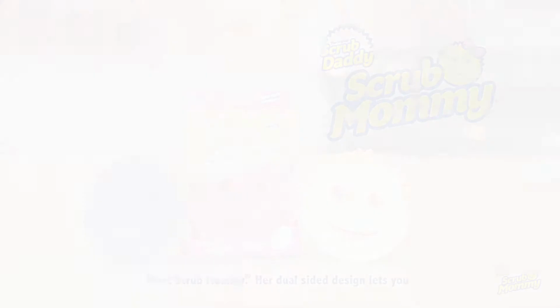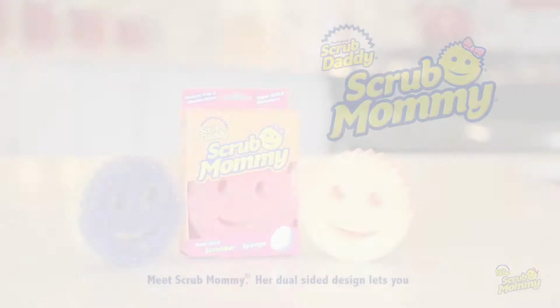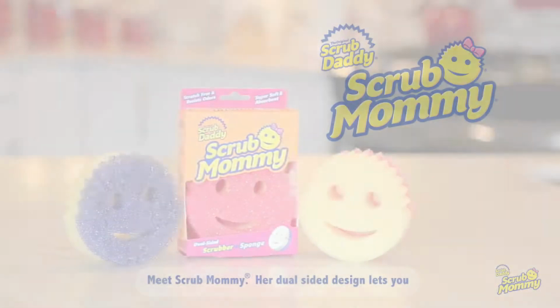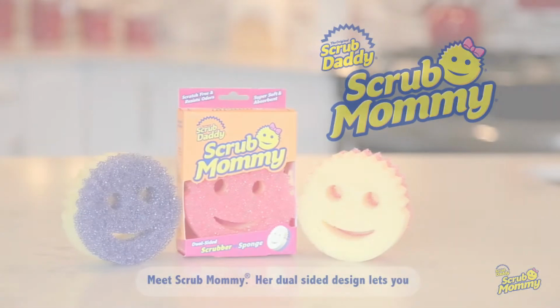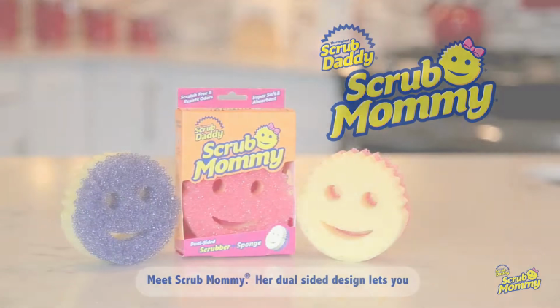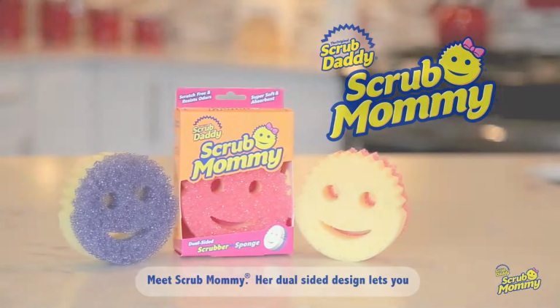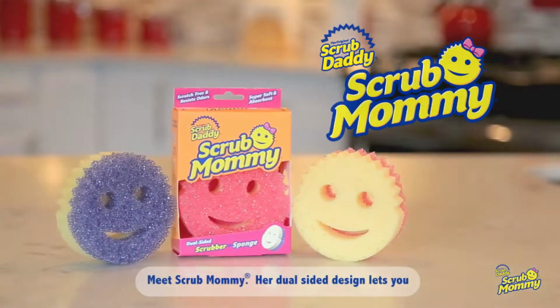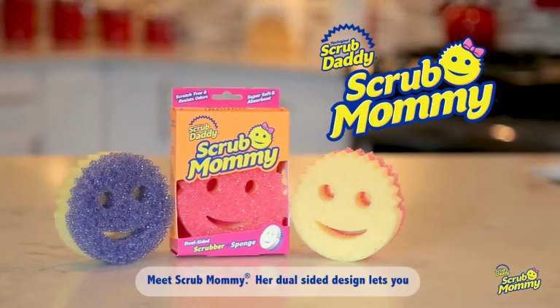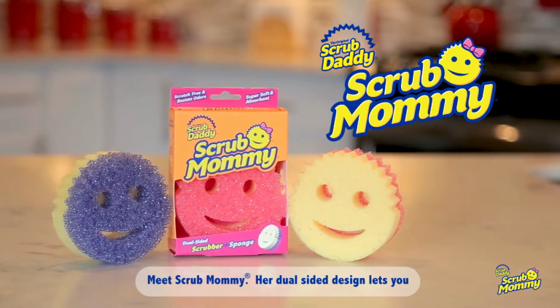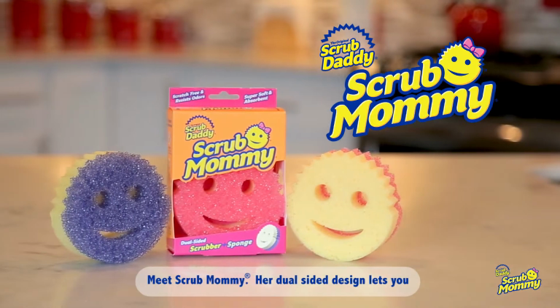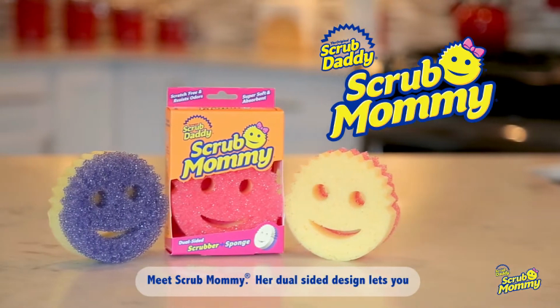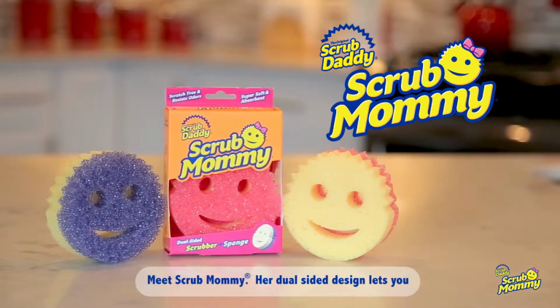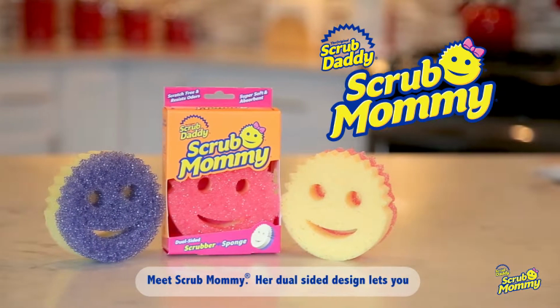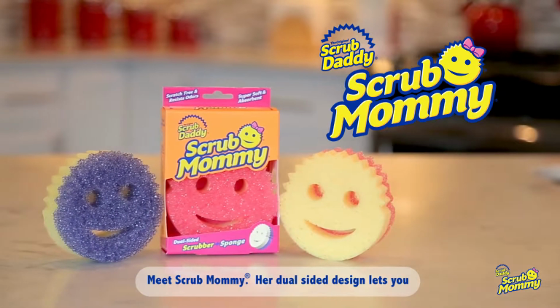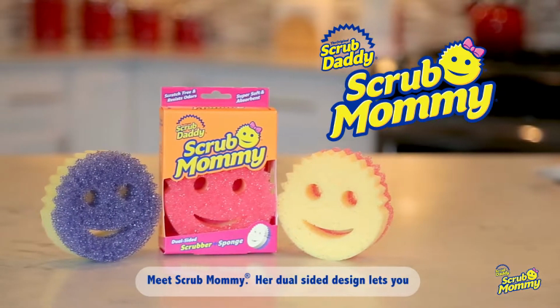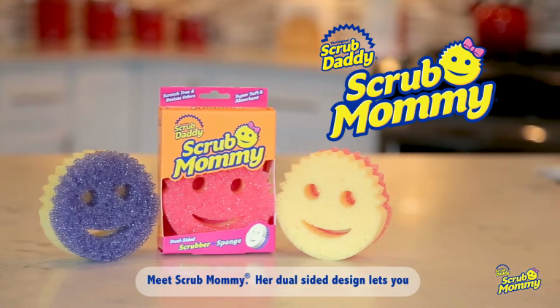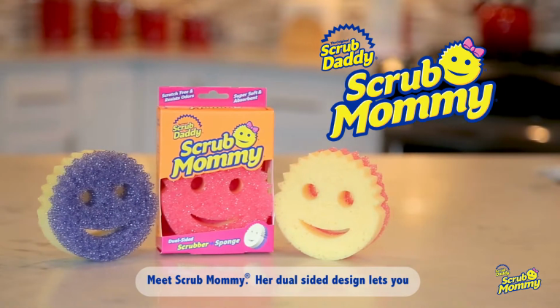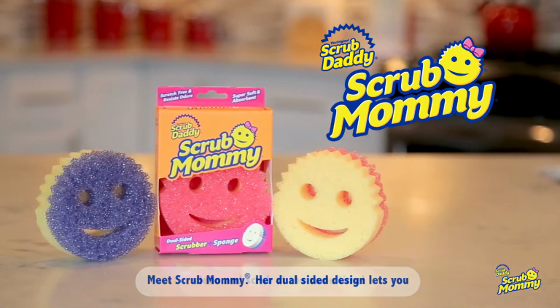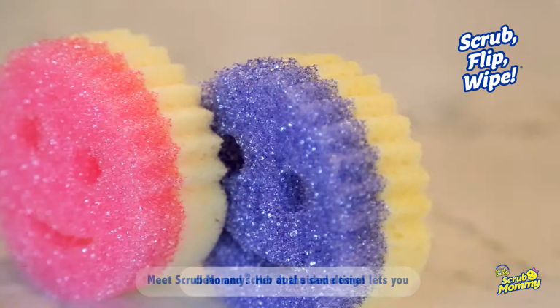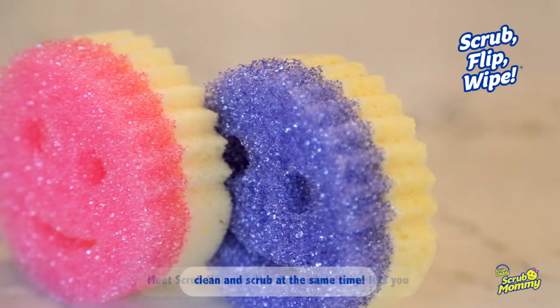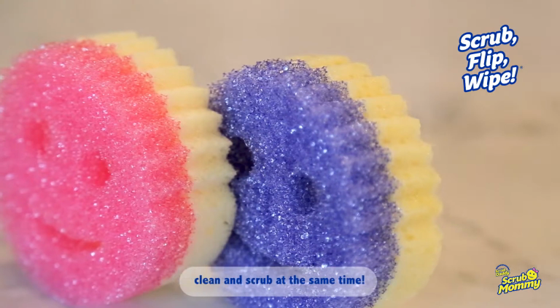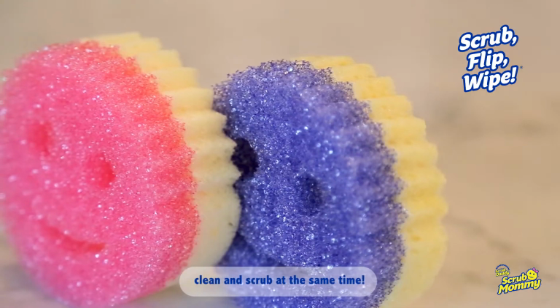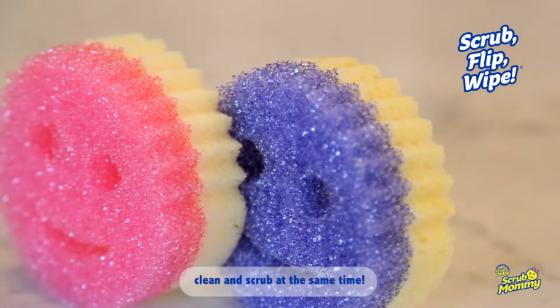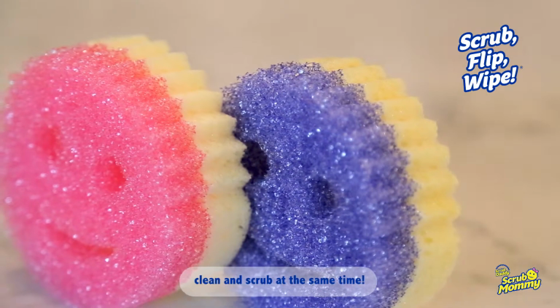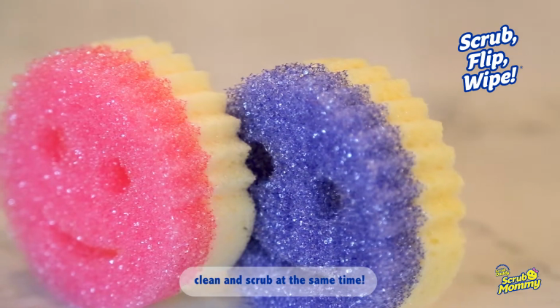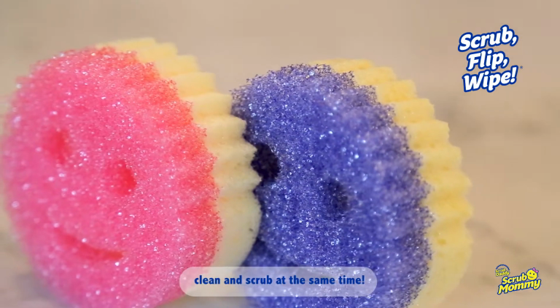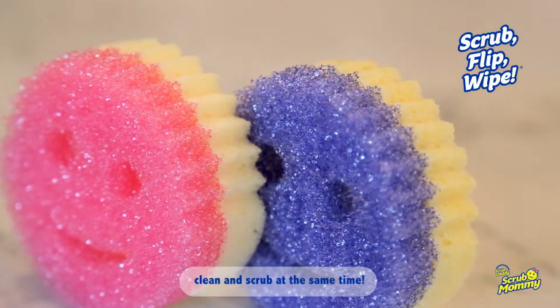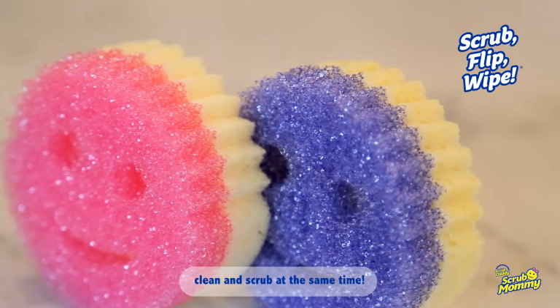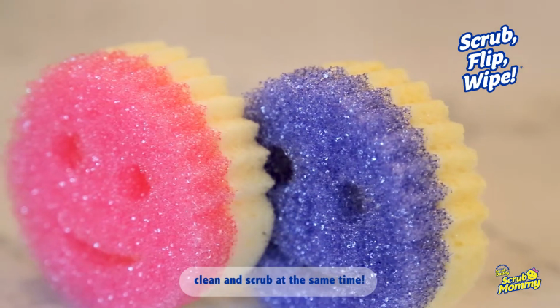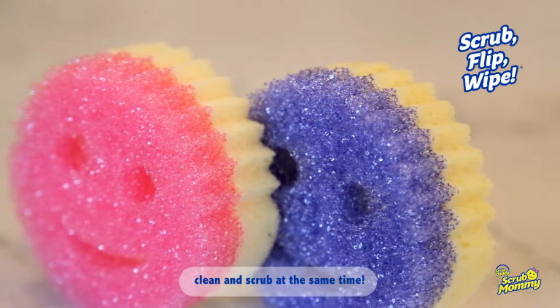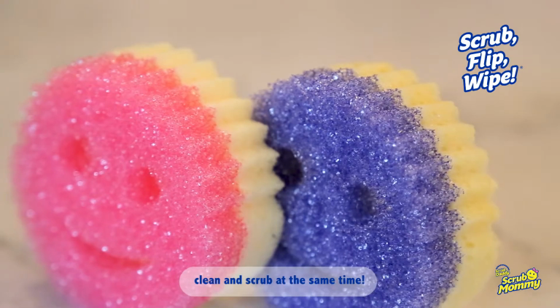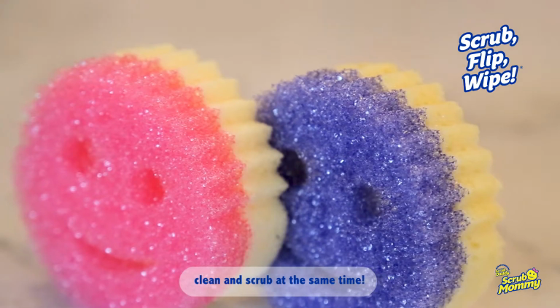Meet Scrub Mommy. Her dual-sided design lets you clean and scrub at the same time.